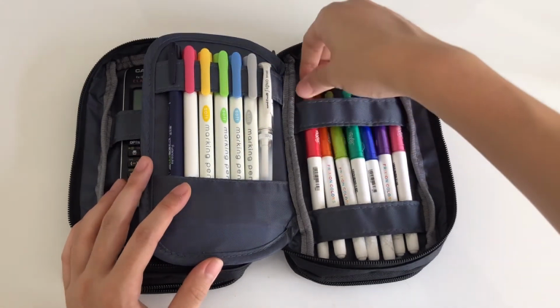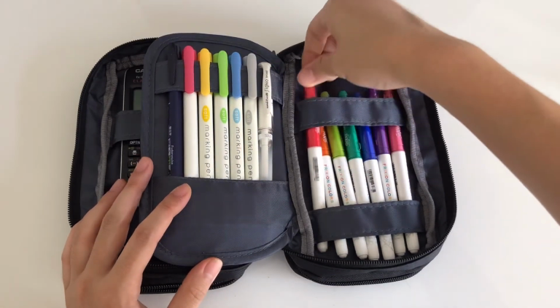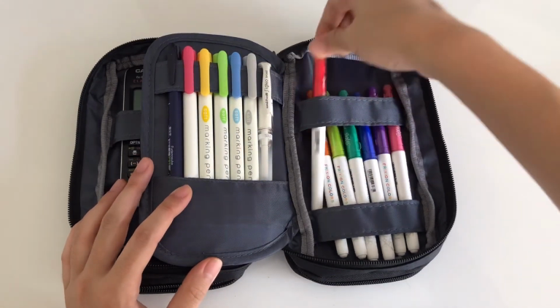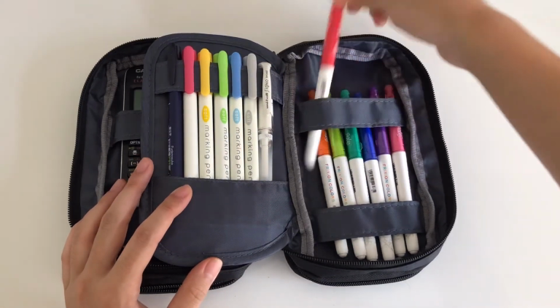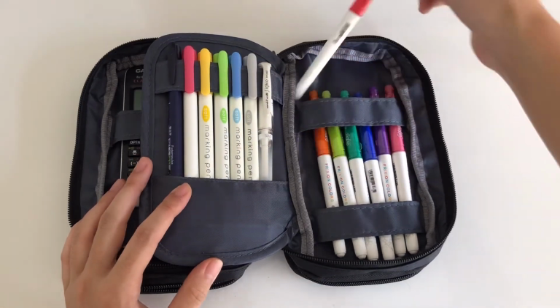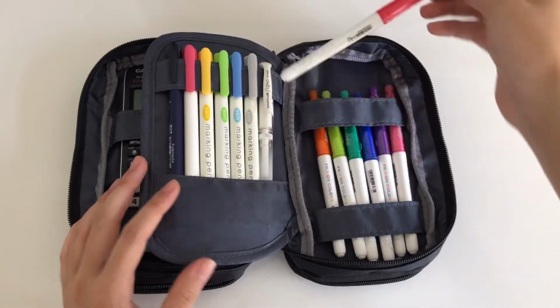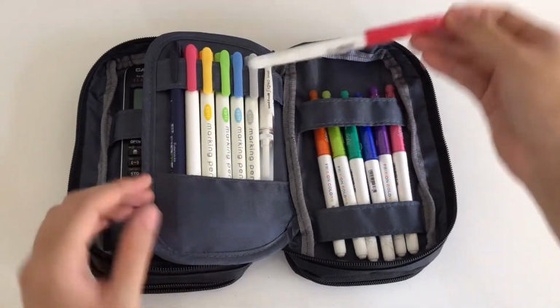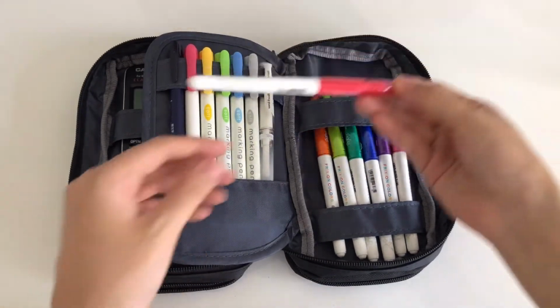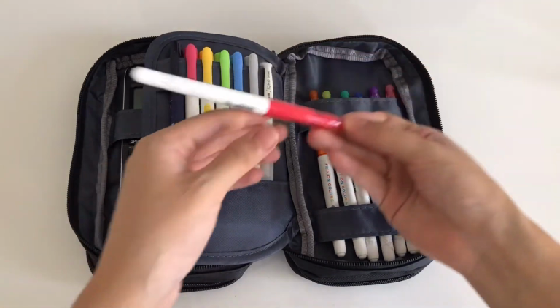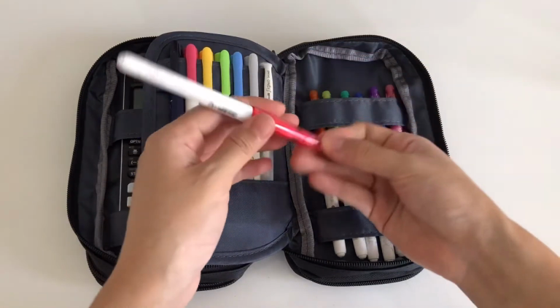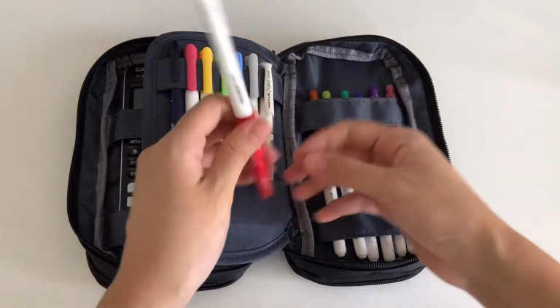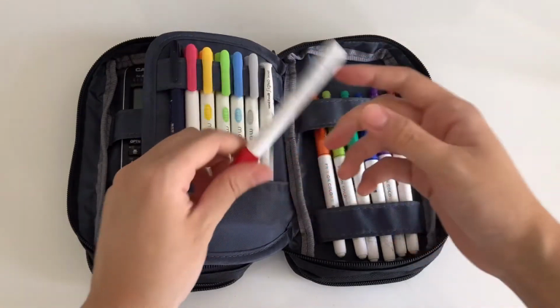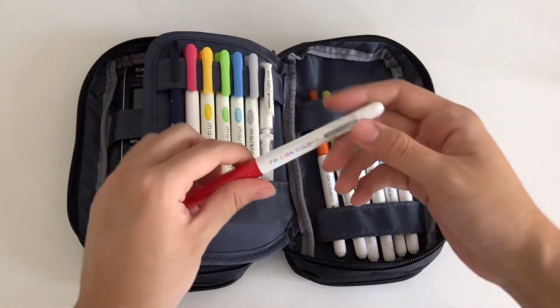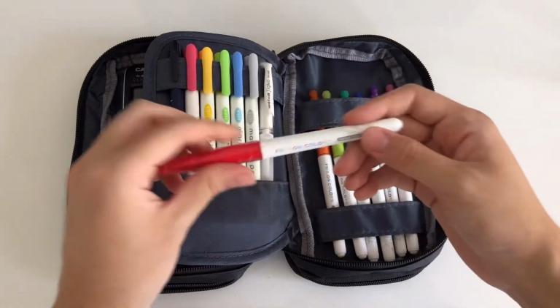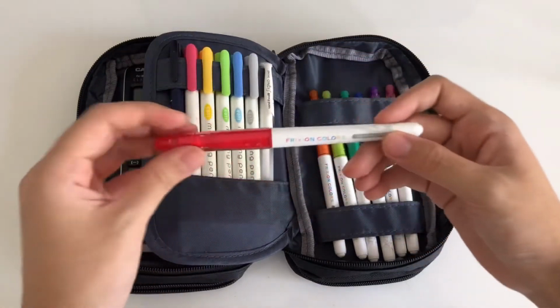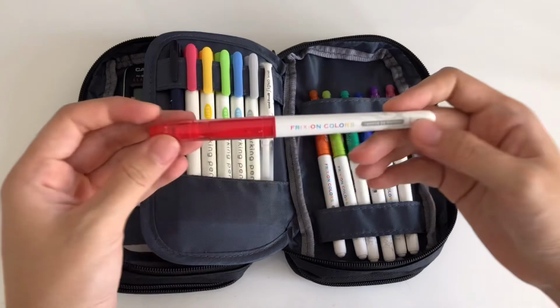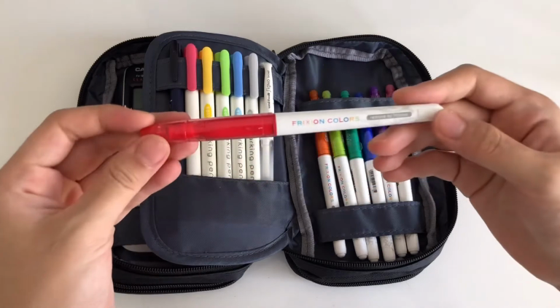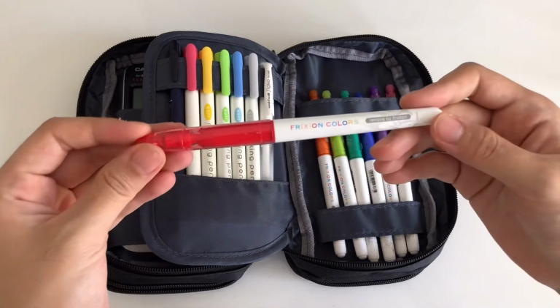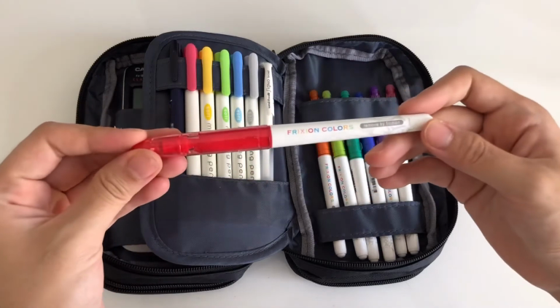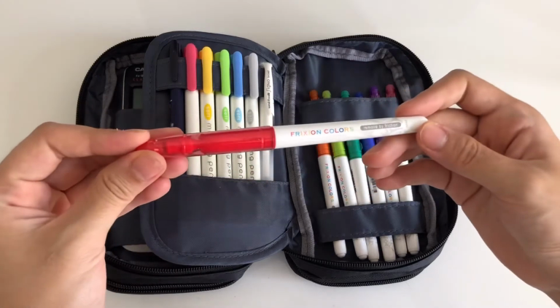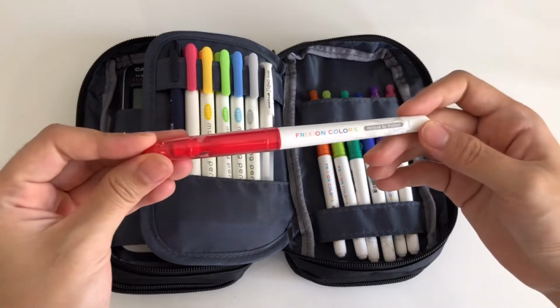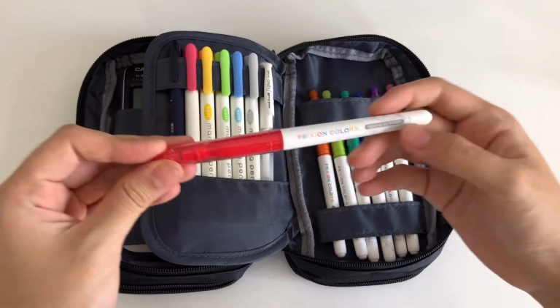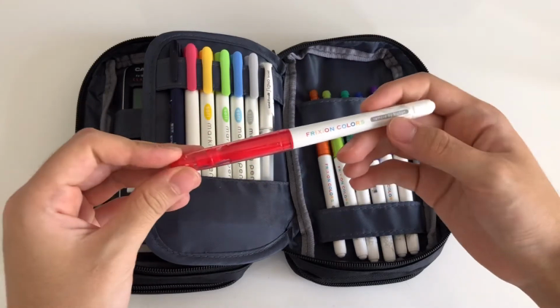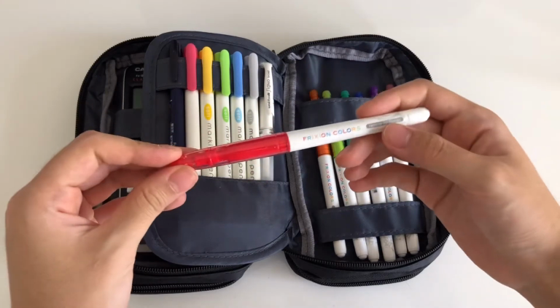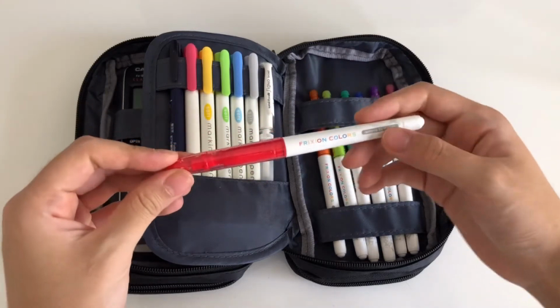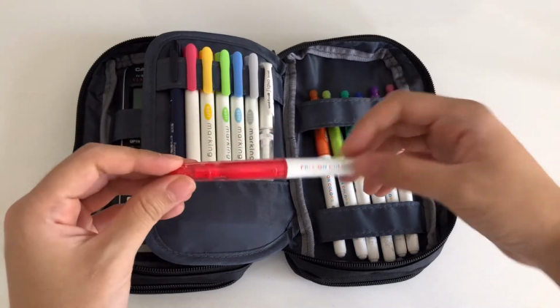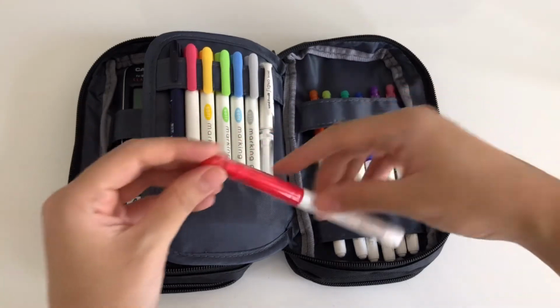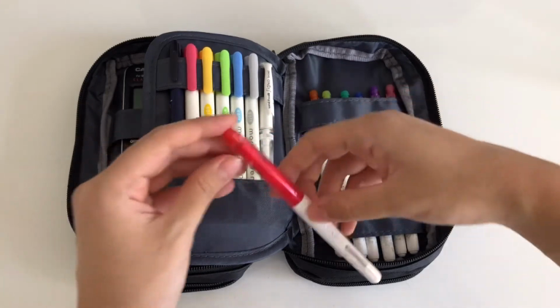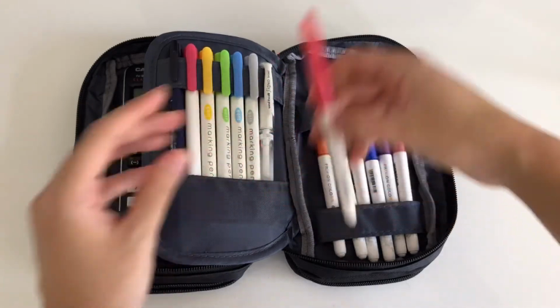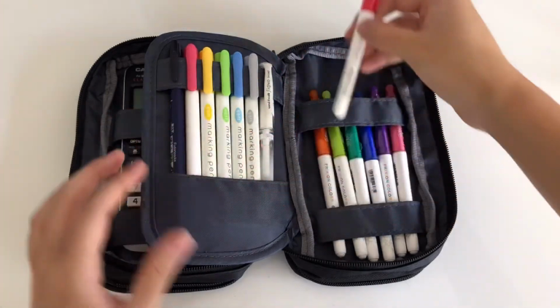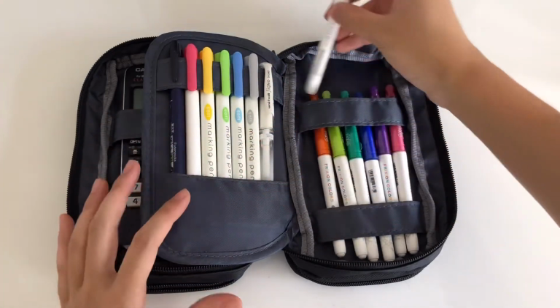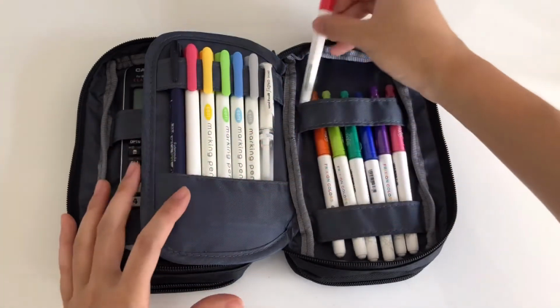And finally, on the right side of the middle compartment, I have more friction colored markers.